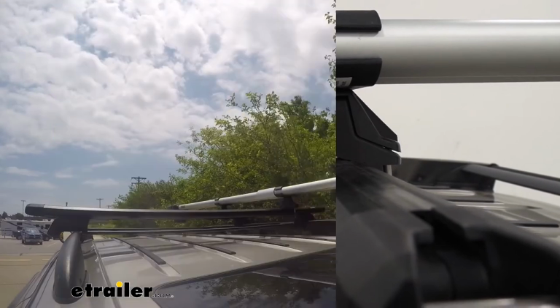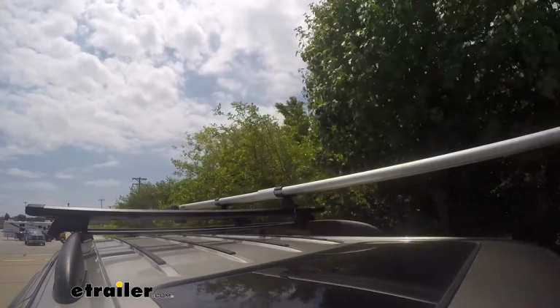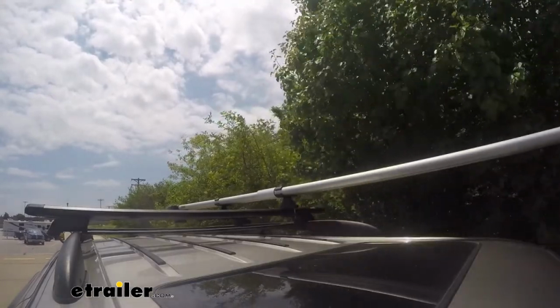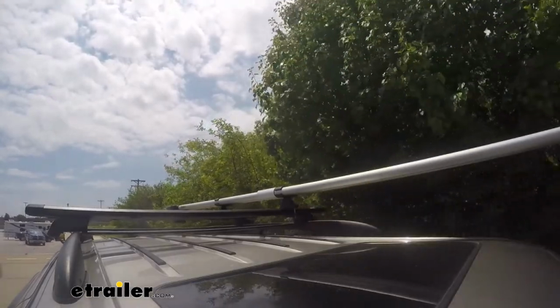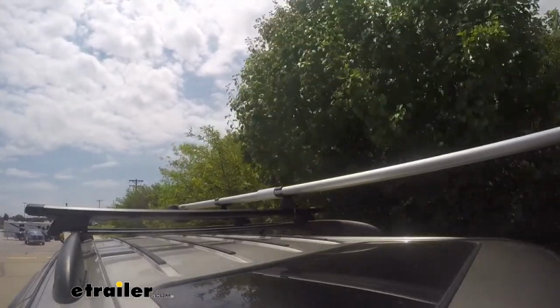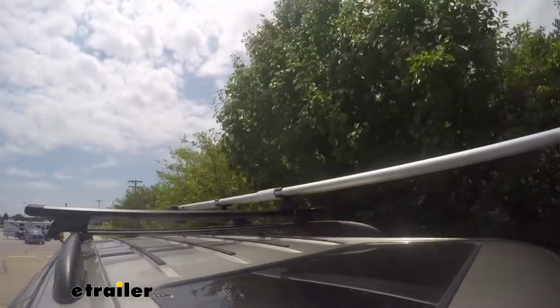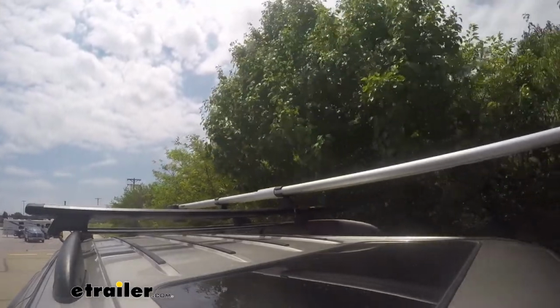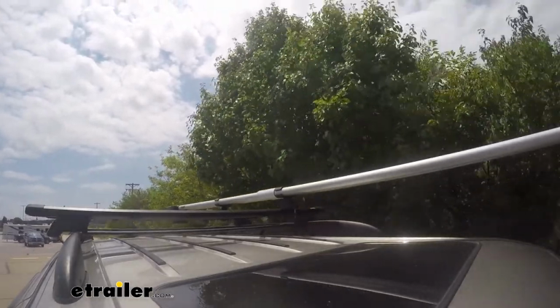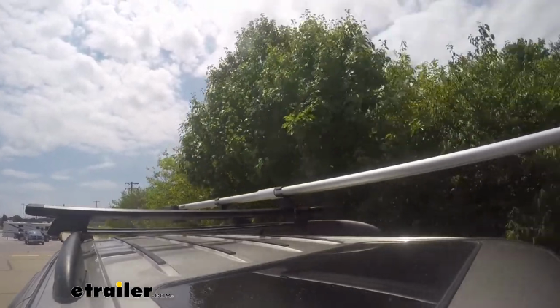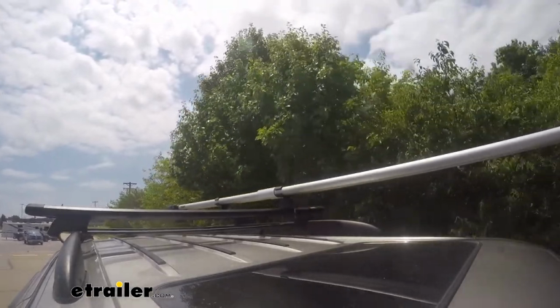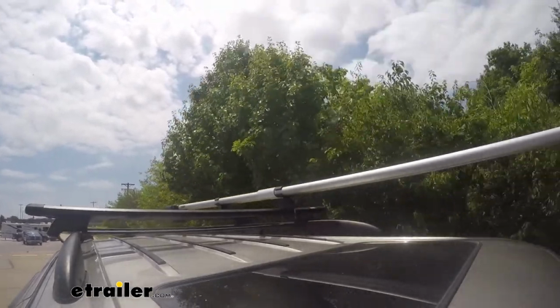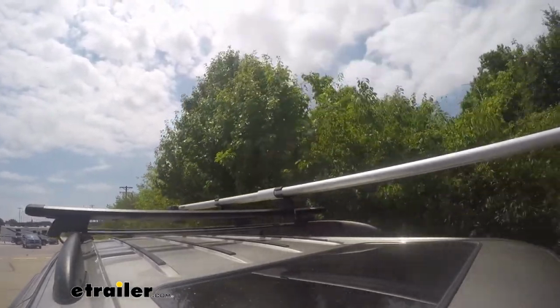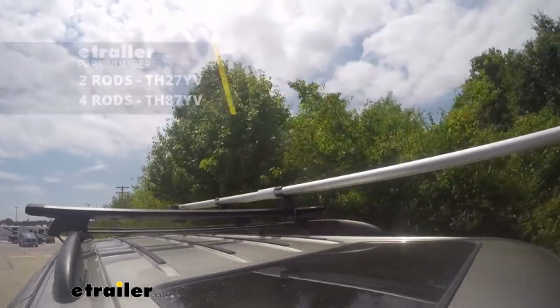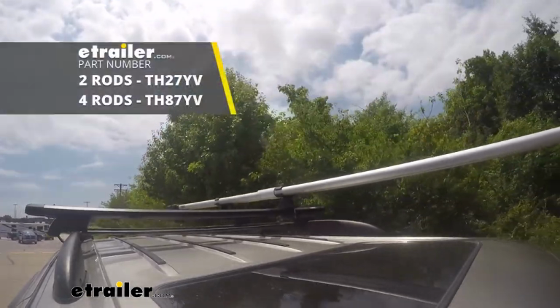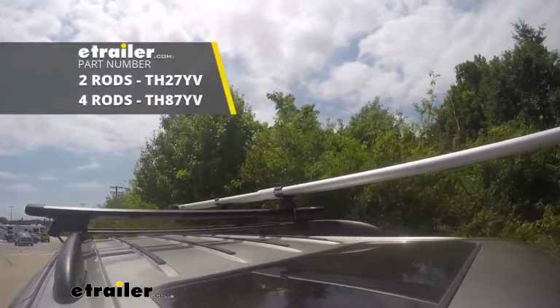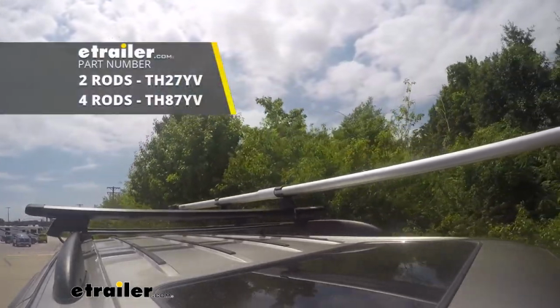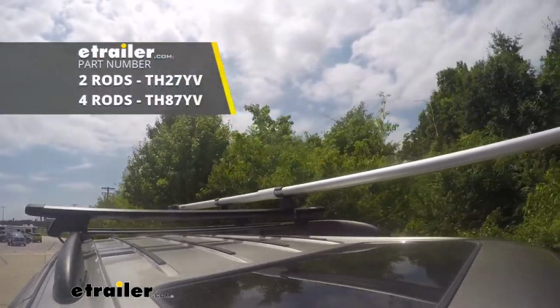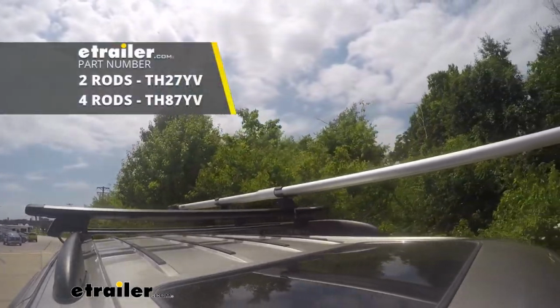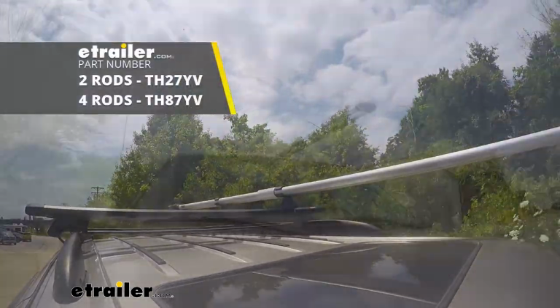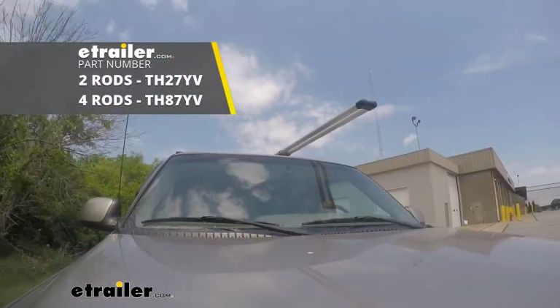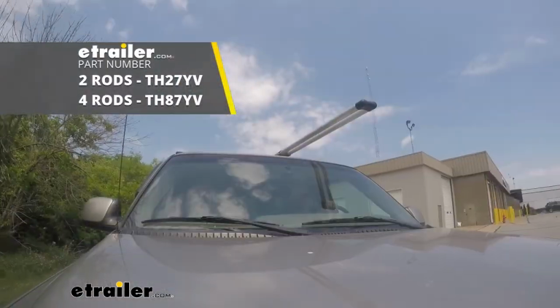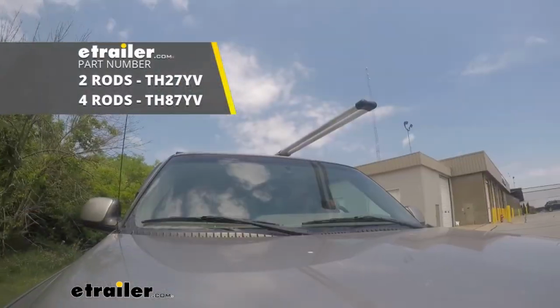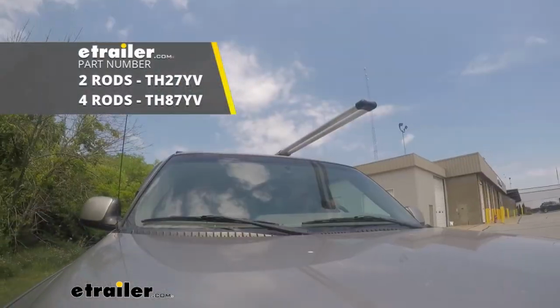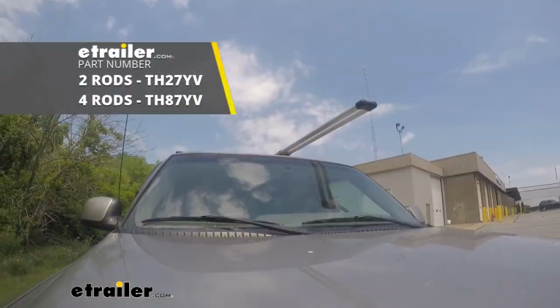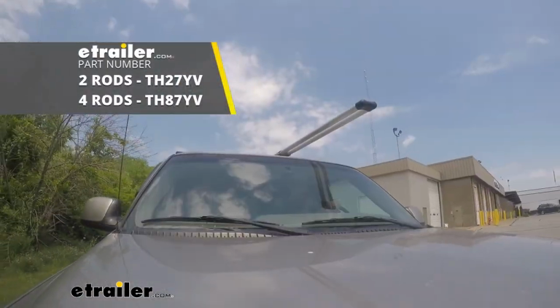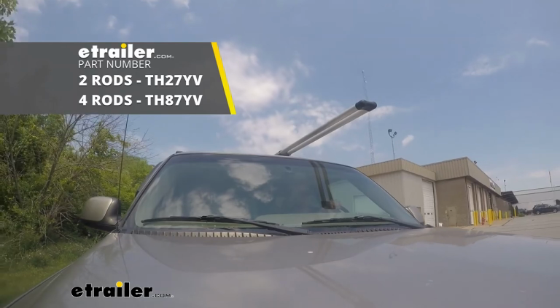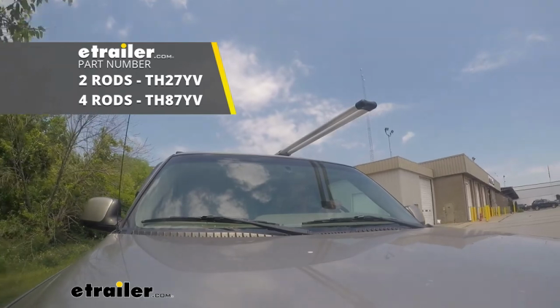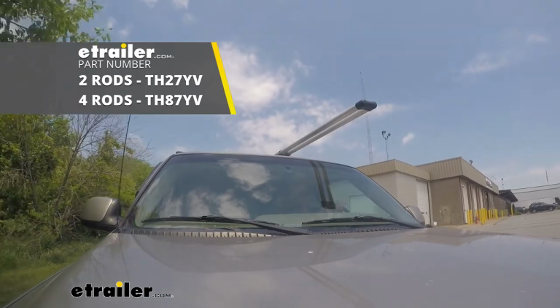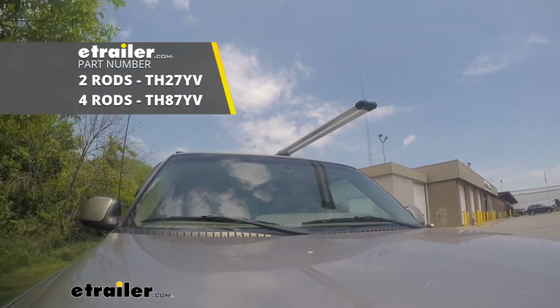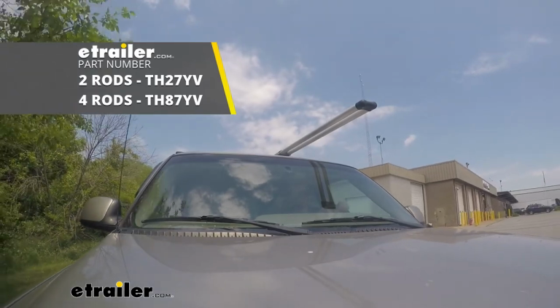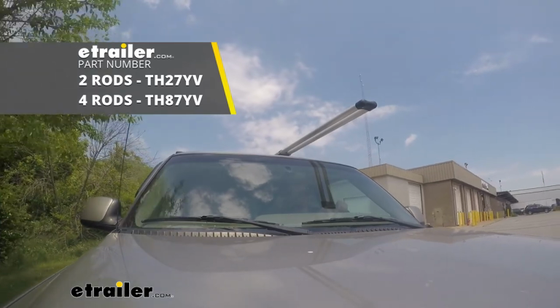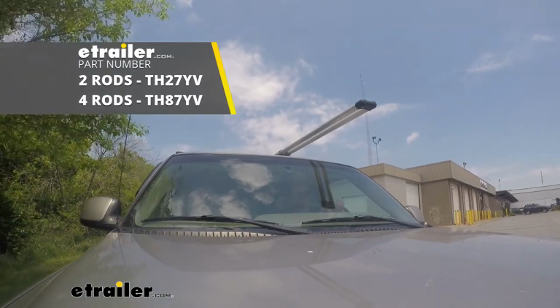Well everyone, that just about does it for a look at the Thule Rod Vault roof mounted fly rod carrier. I'm Adam with E-Trailer.